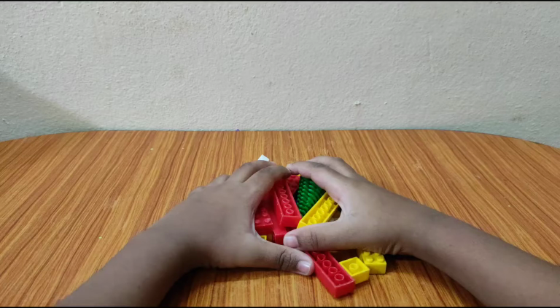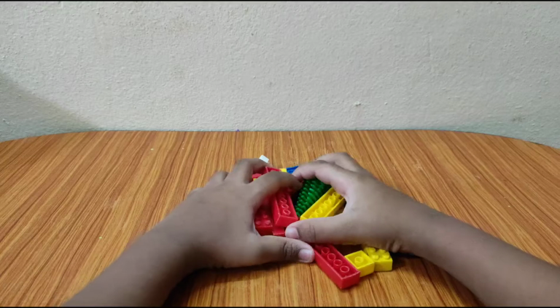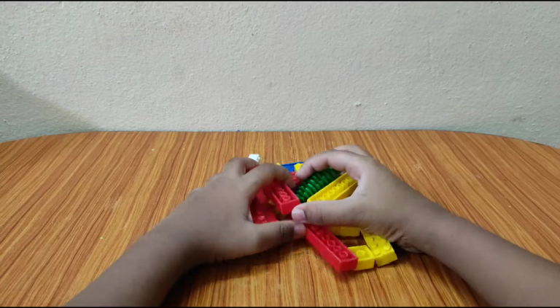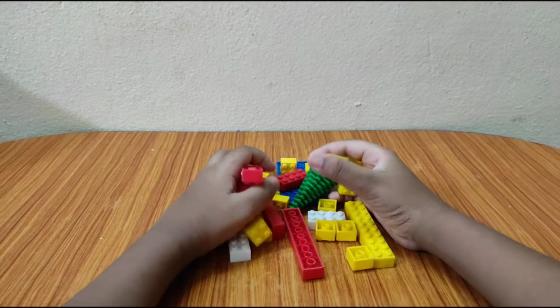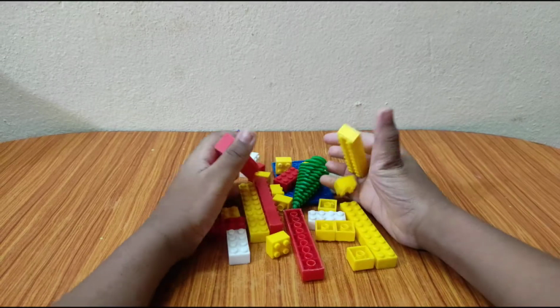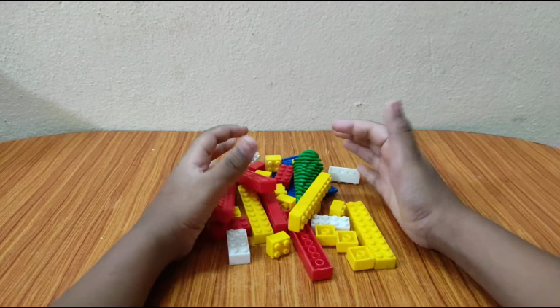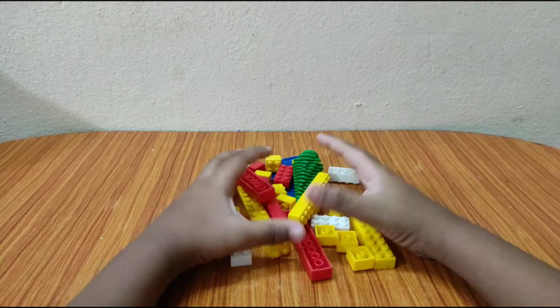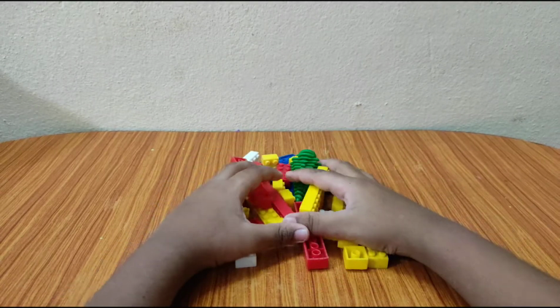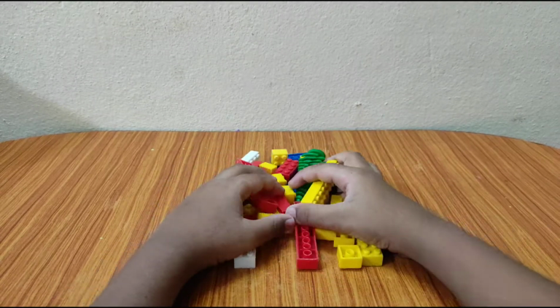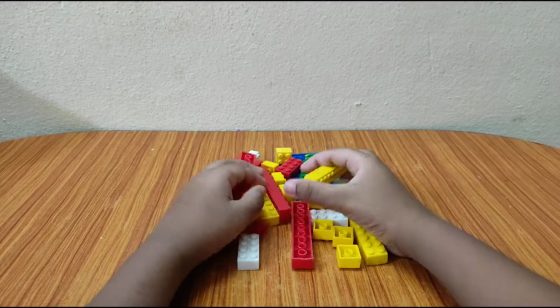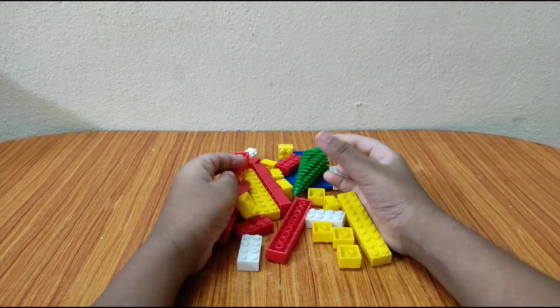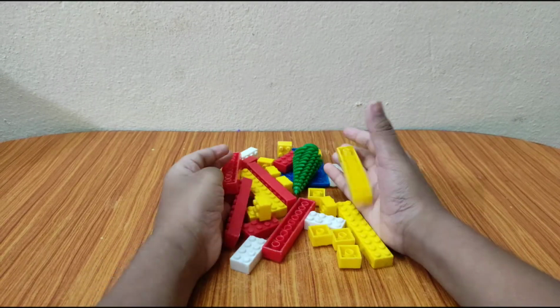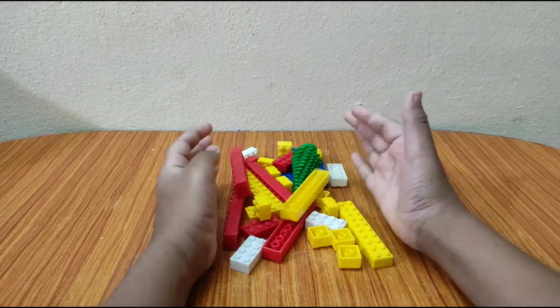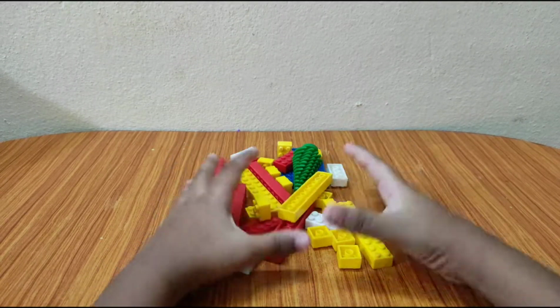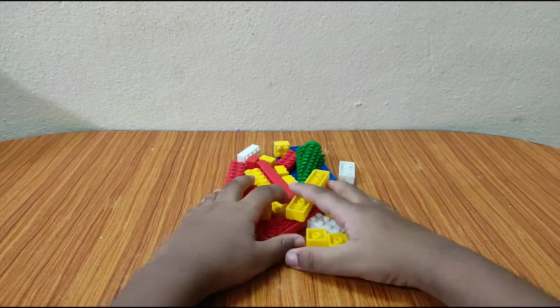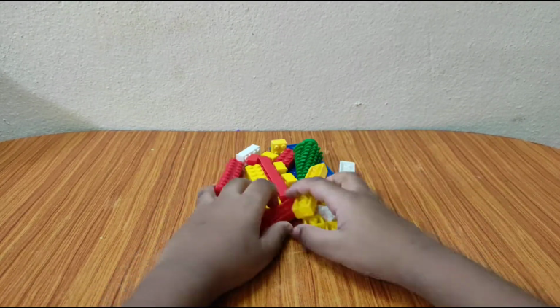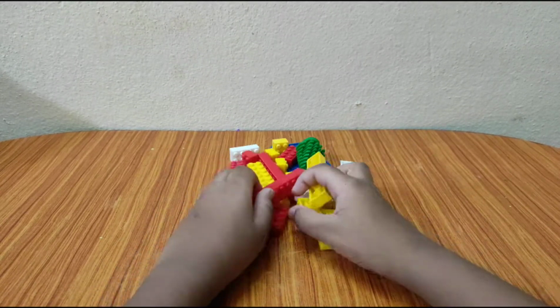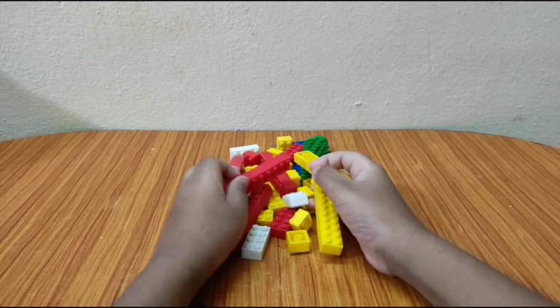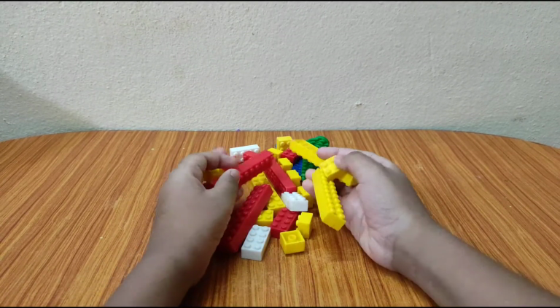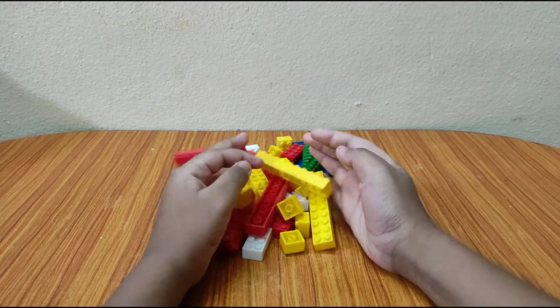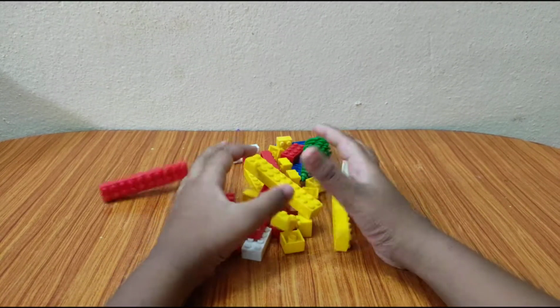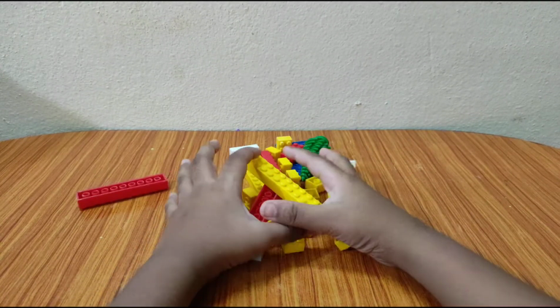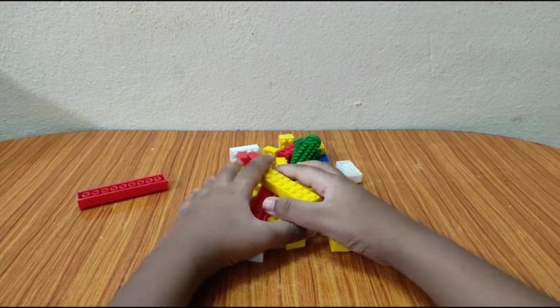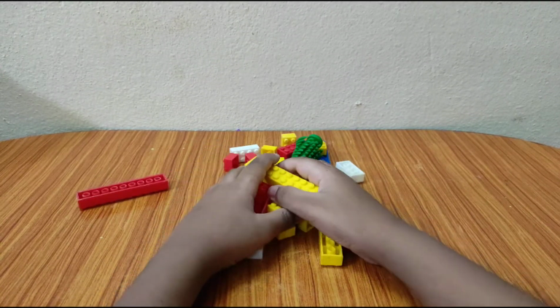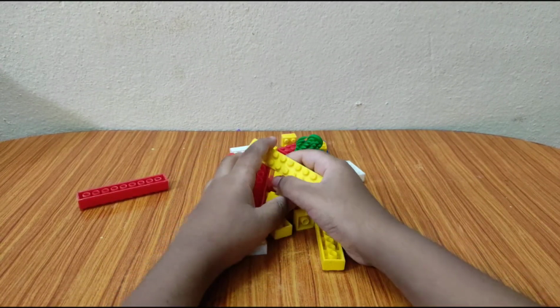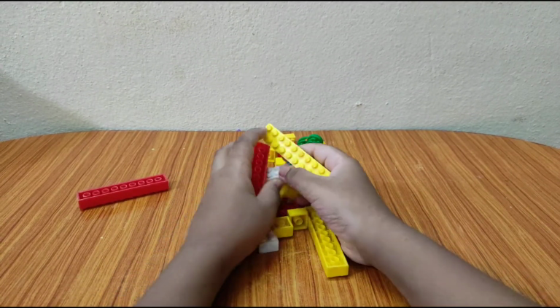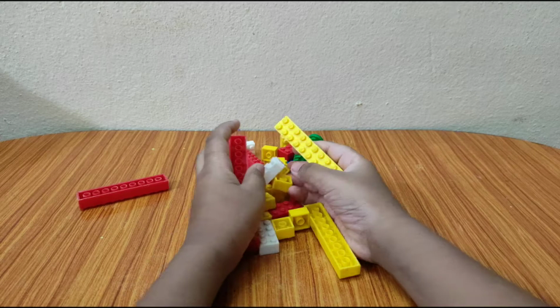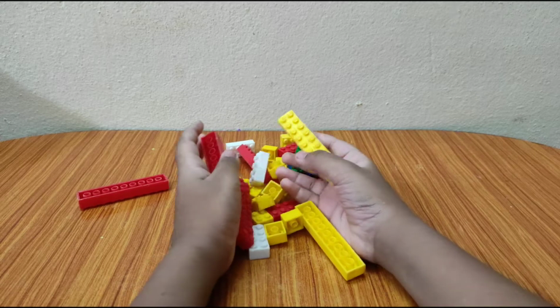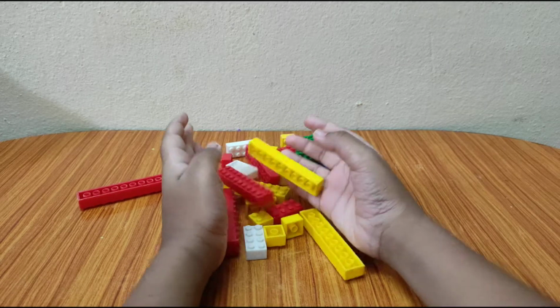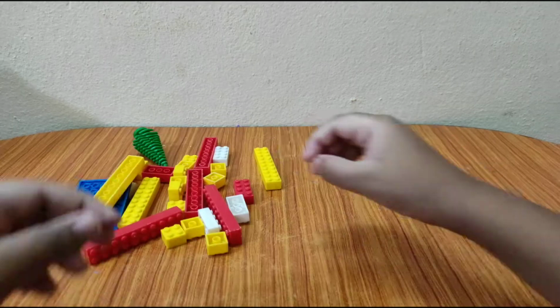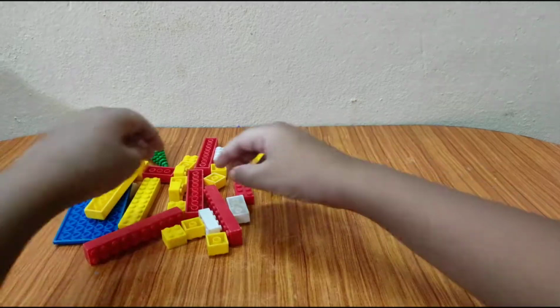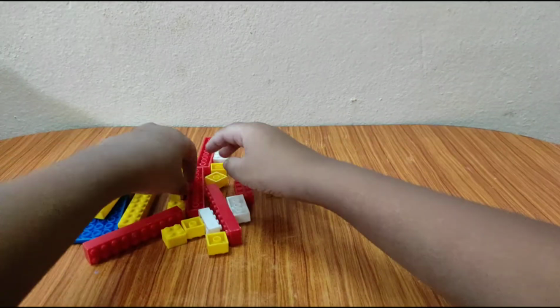Hi everybody, I'm going to make a cool bench out of these blocks, so let's begin.